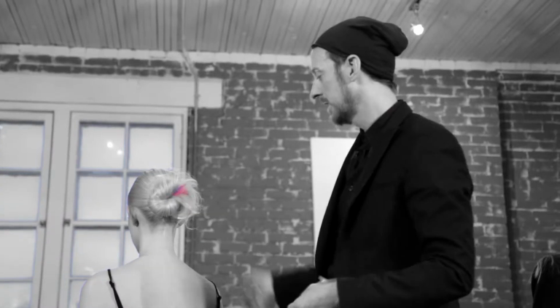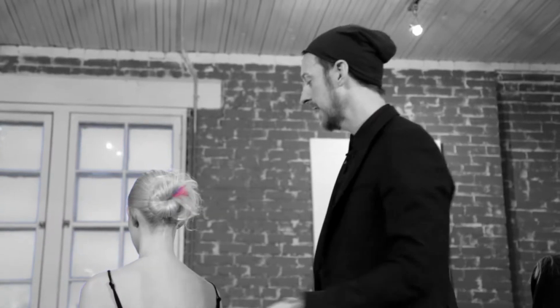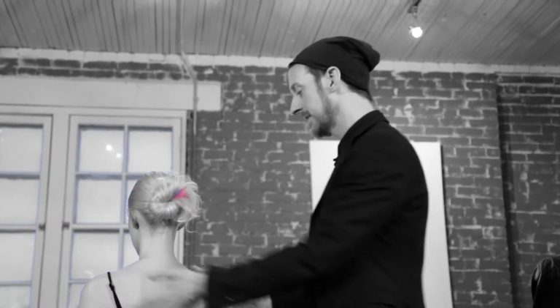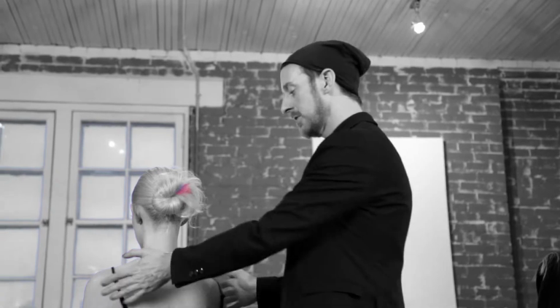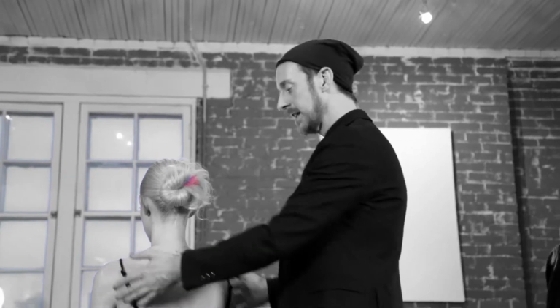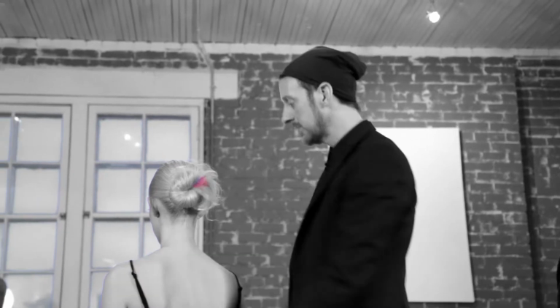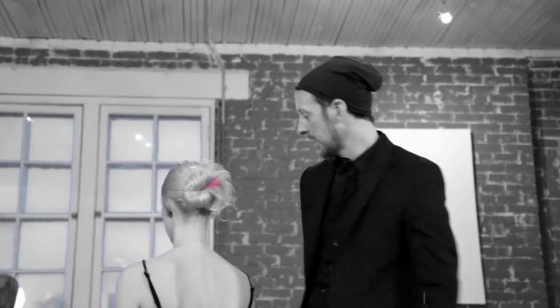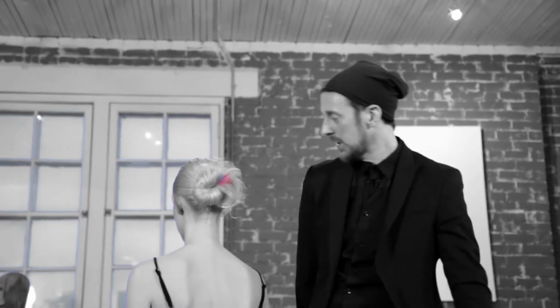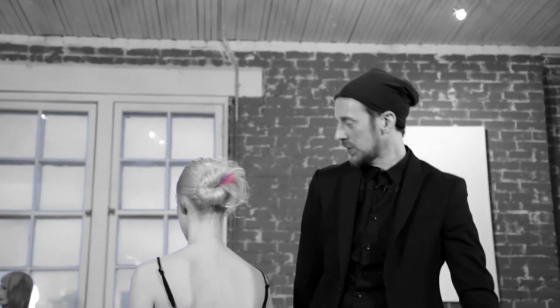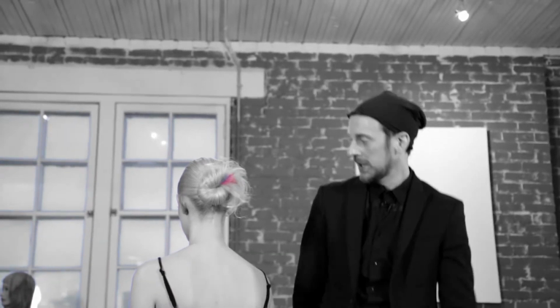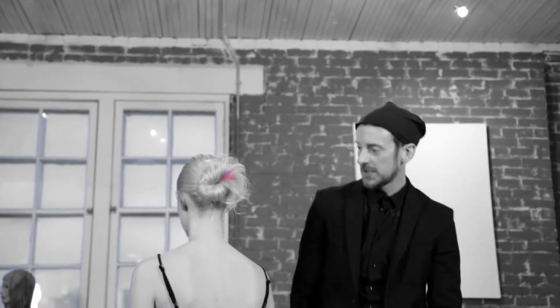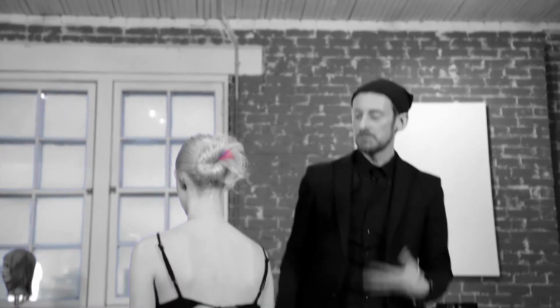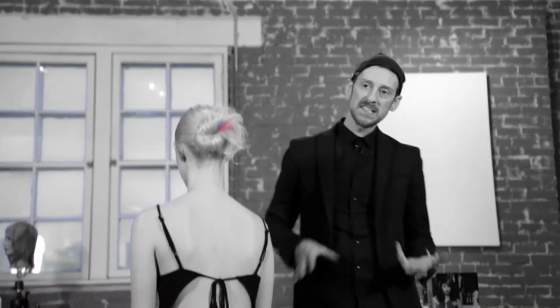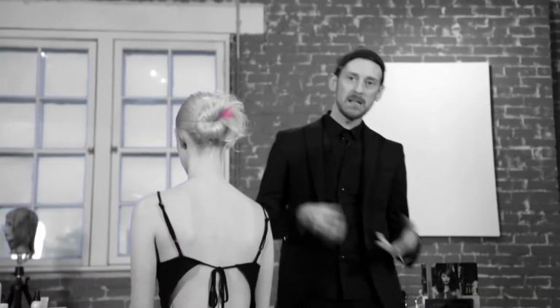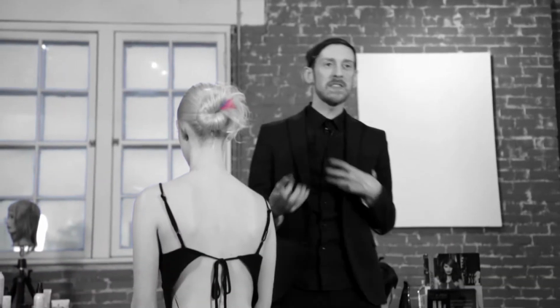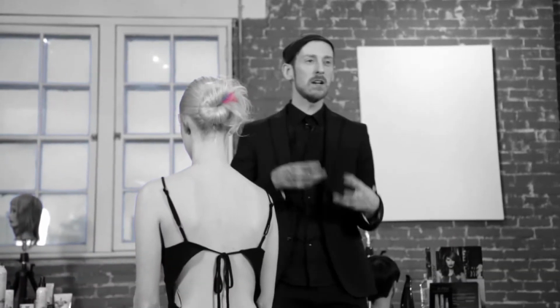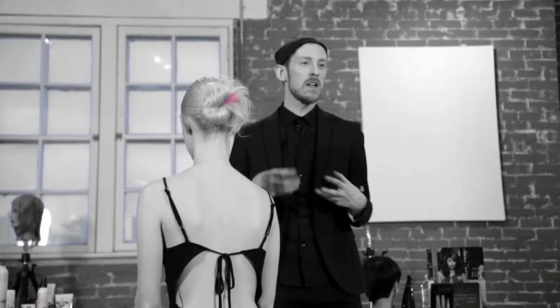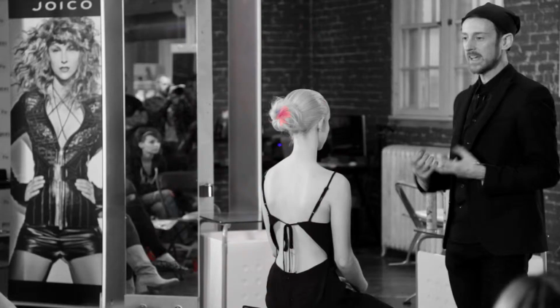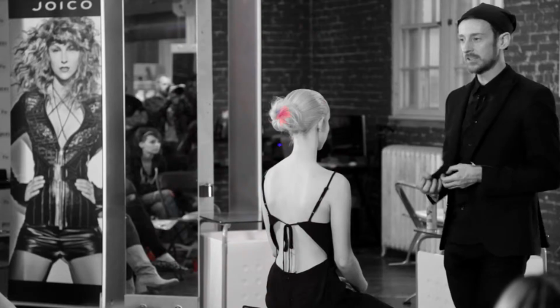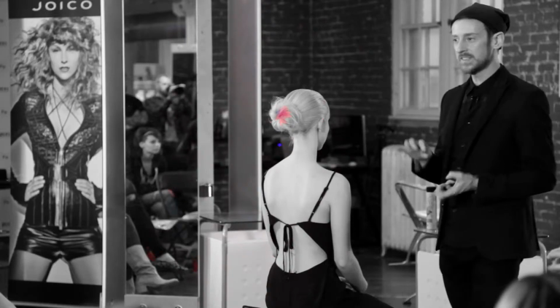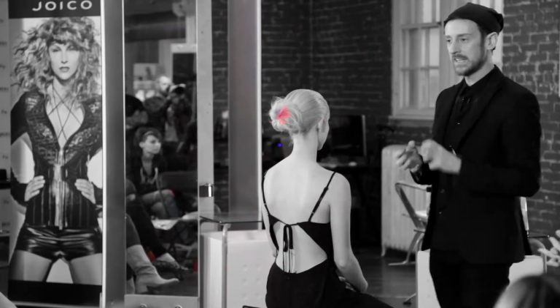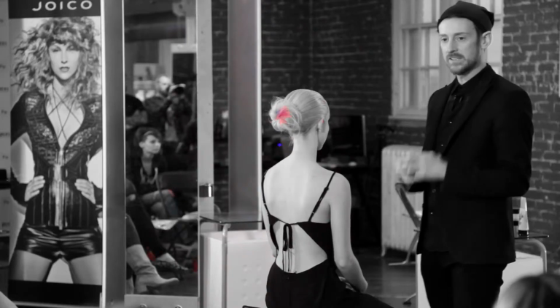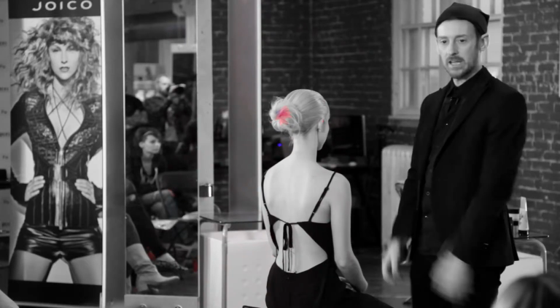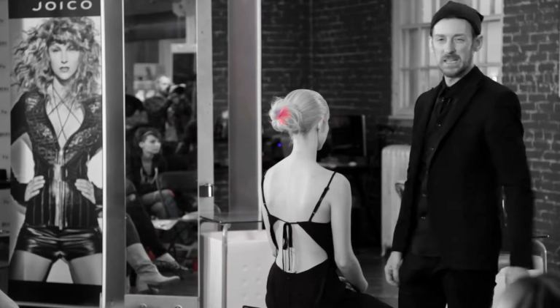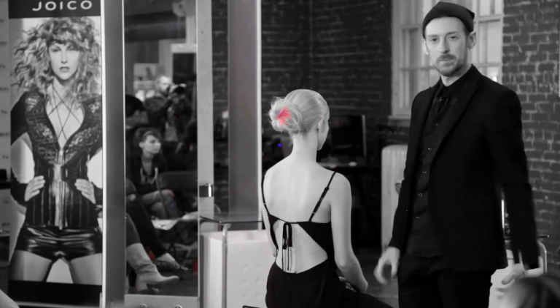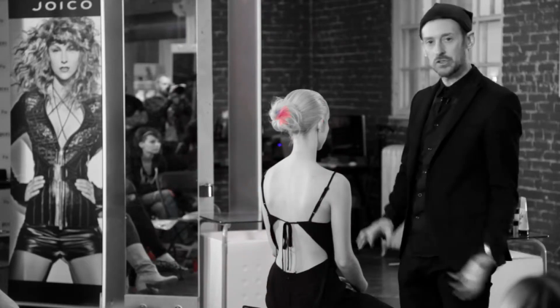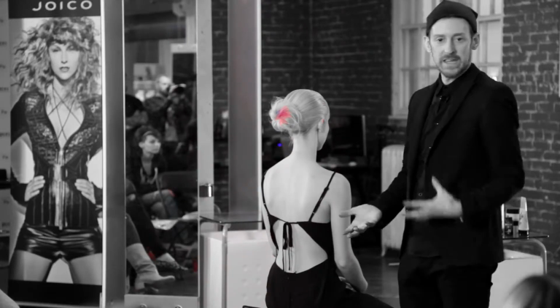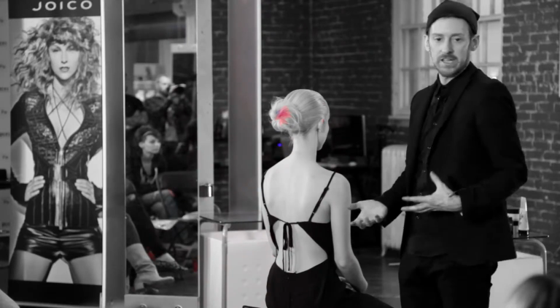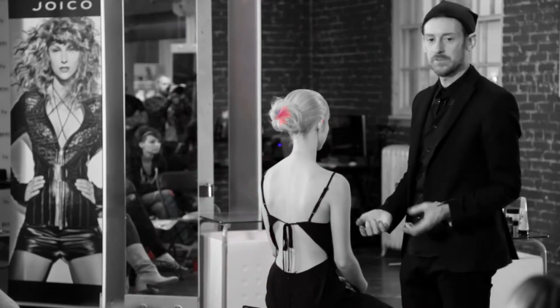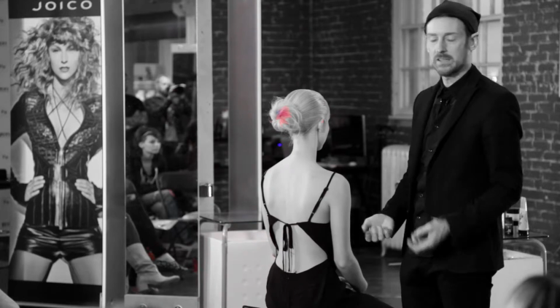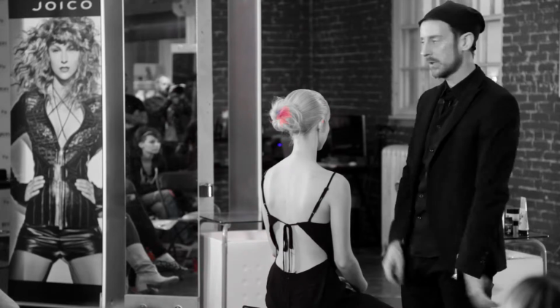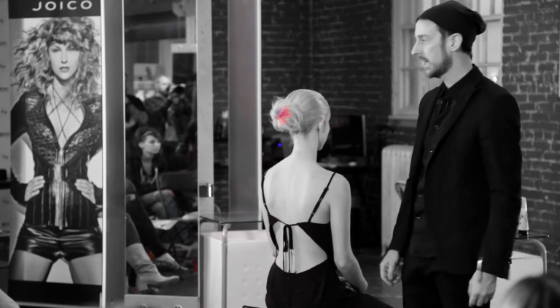So that's sort of our finished look — sleek, but then you've got that sort of slightly undone element, similar to the haircuts we've done throughout the night.